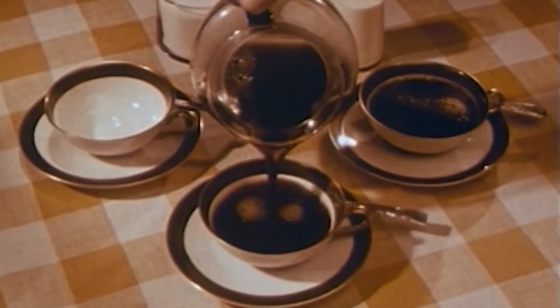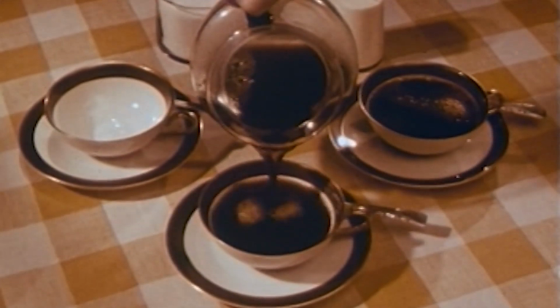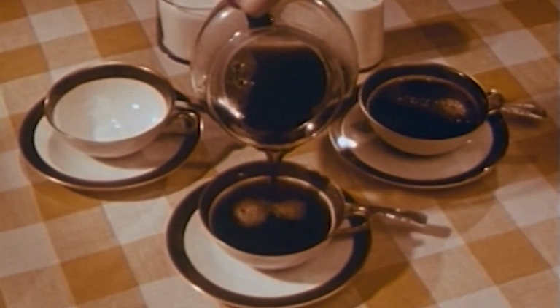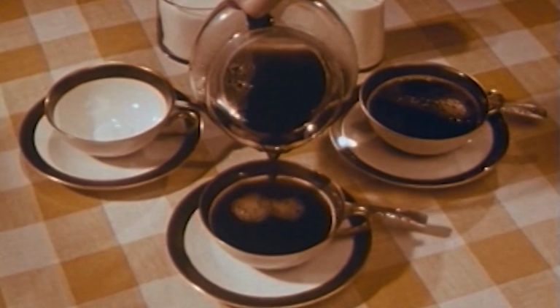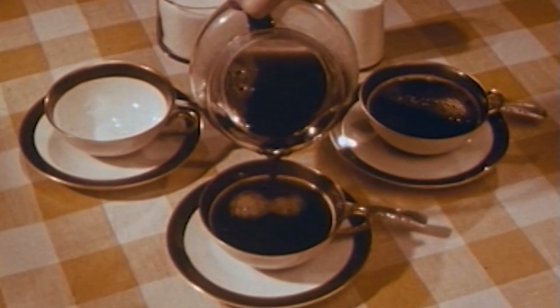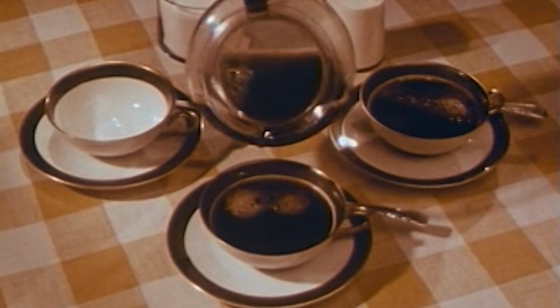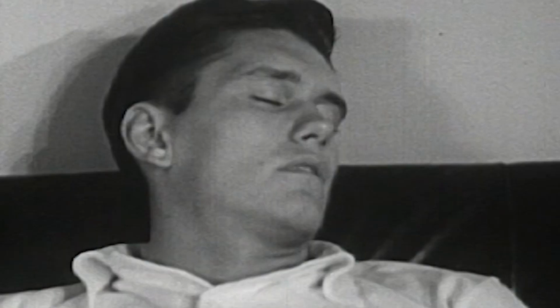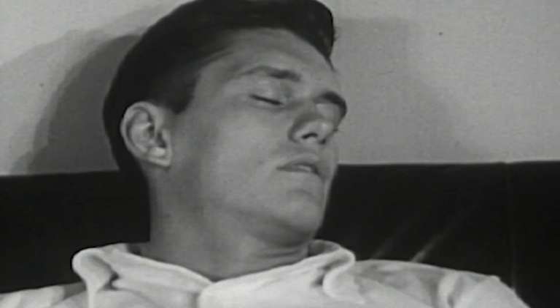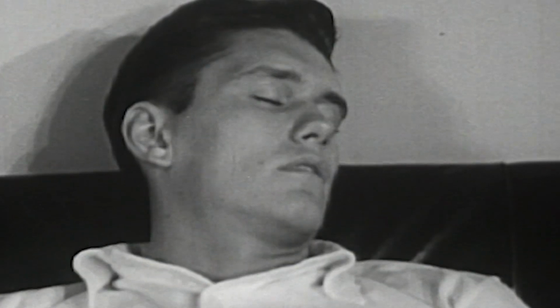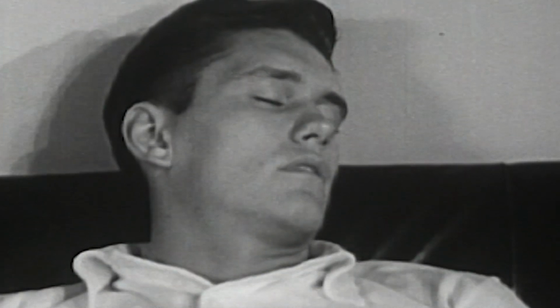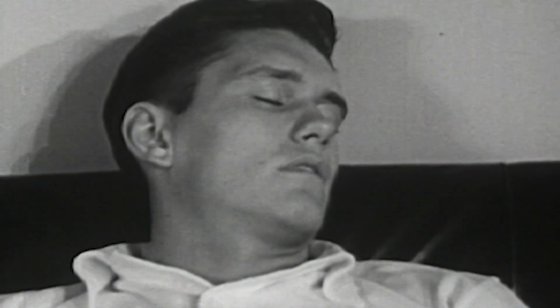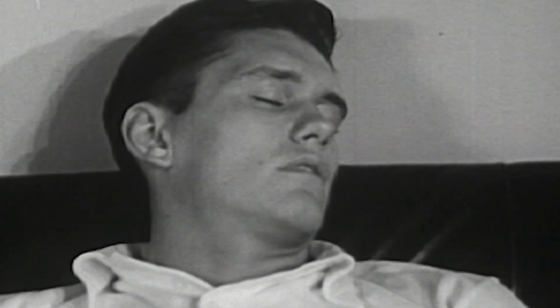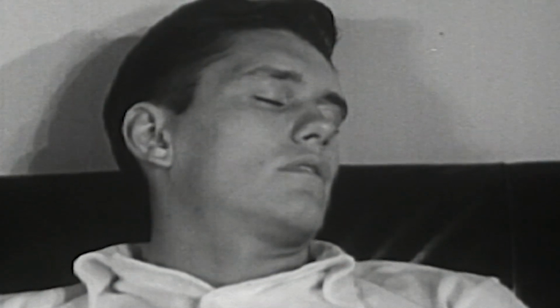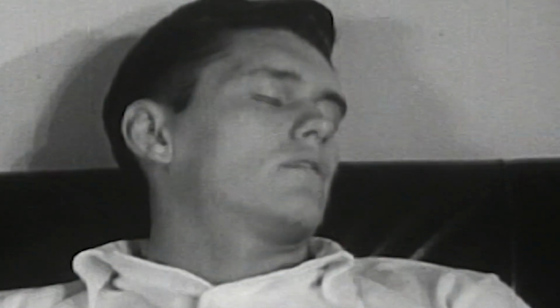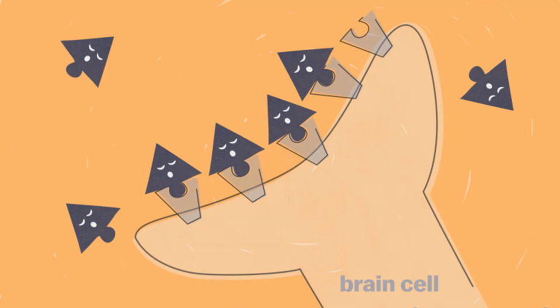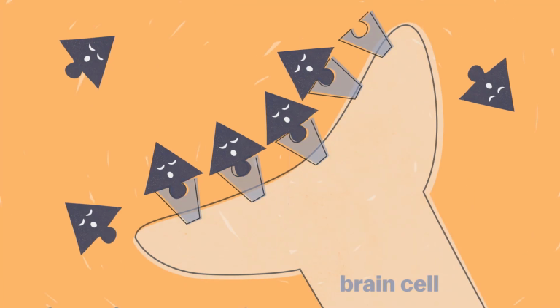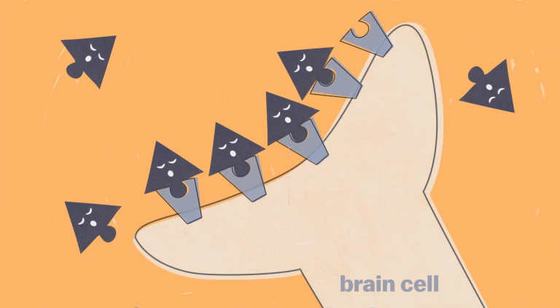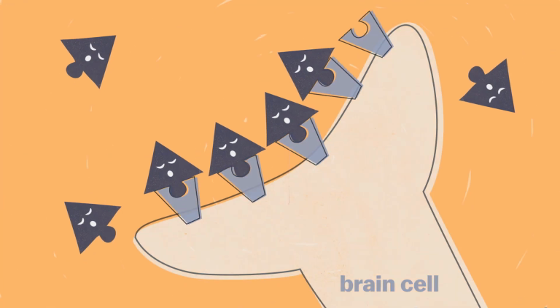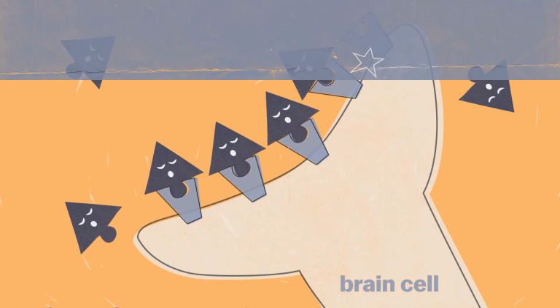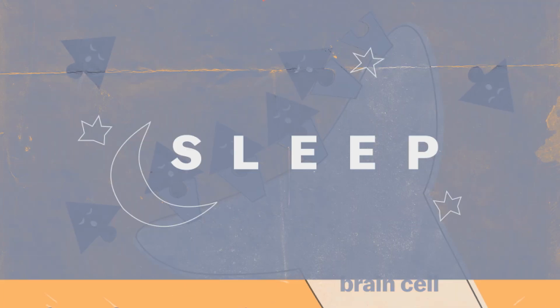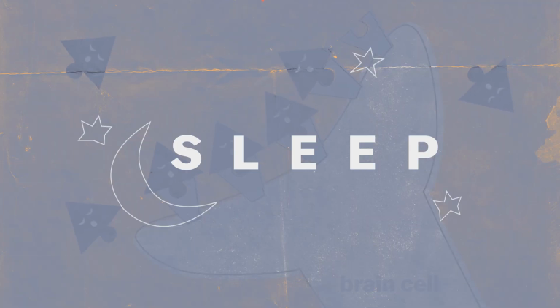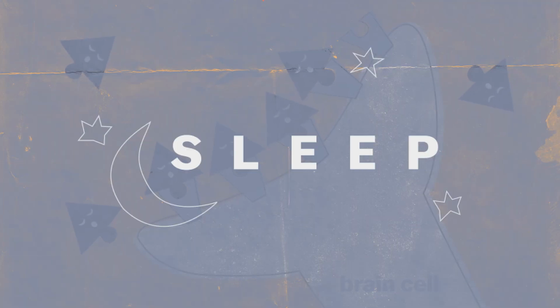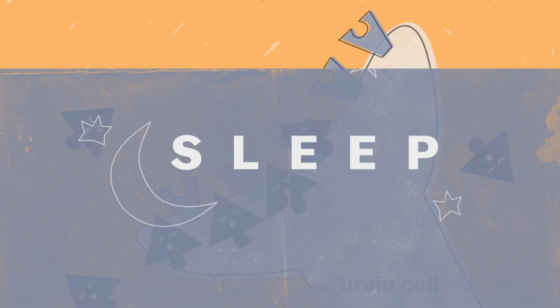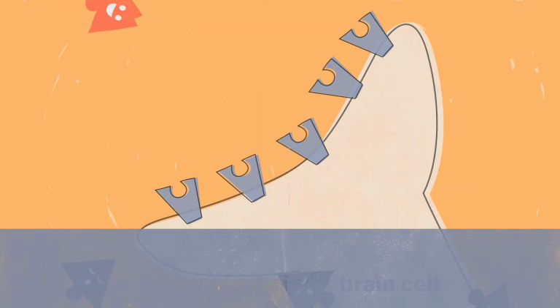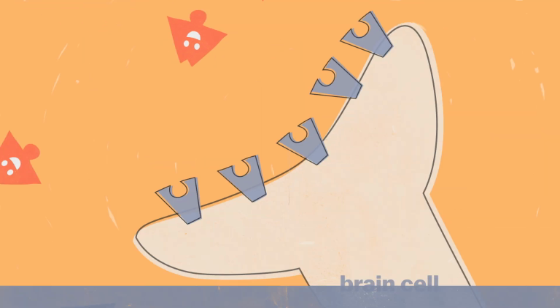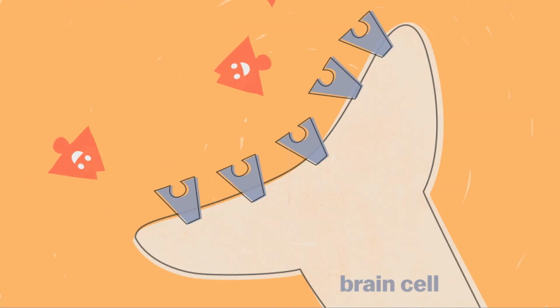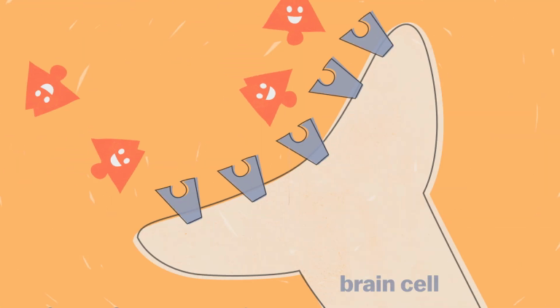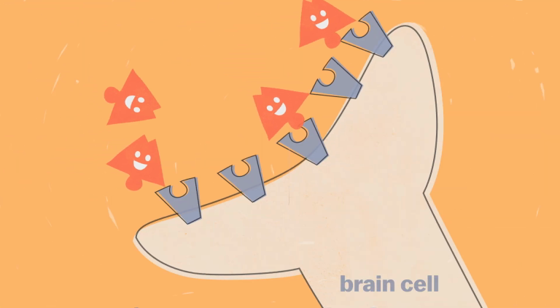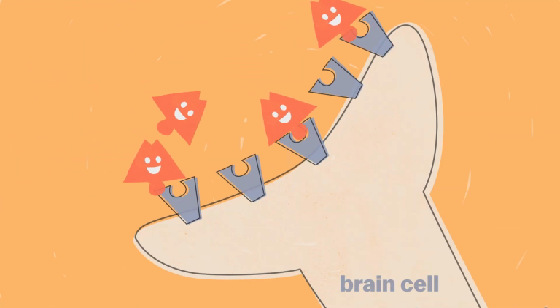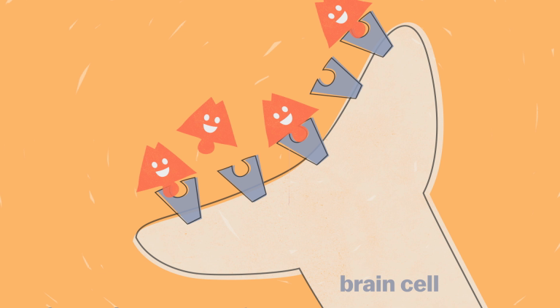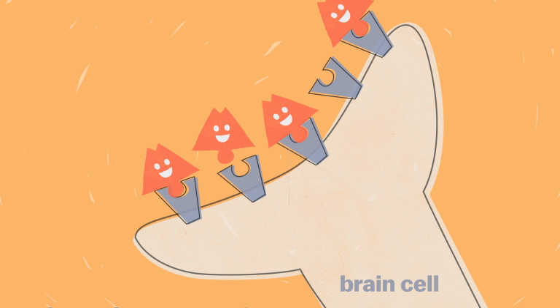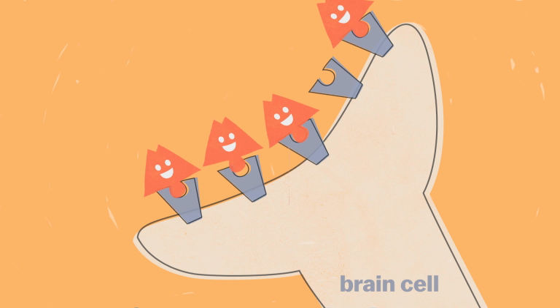The great thing about coffee naps is that sleep naturally clears out adenosine from the brain. So the caffeine doesn't even need to compete with the adenosine to fit into those receptors.